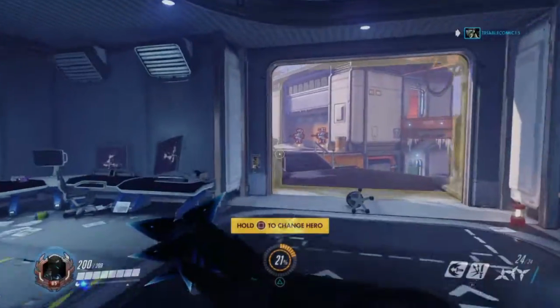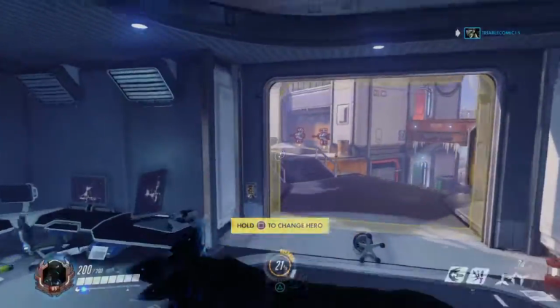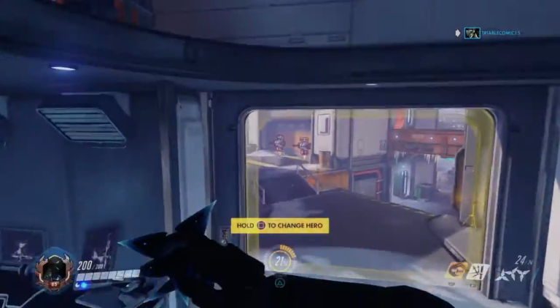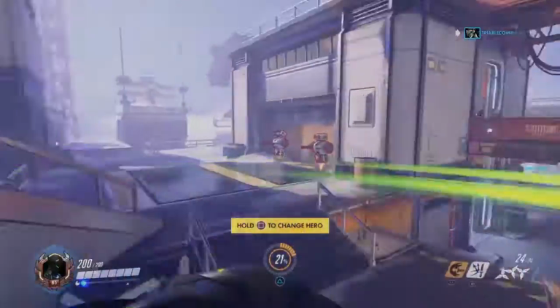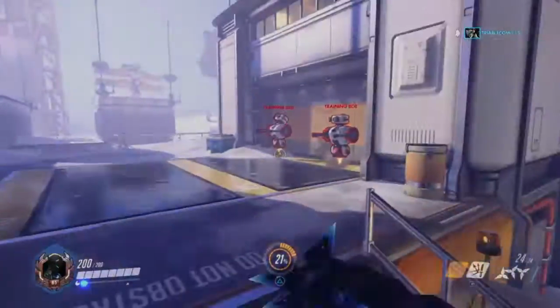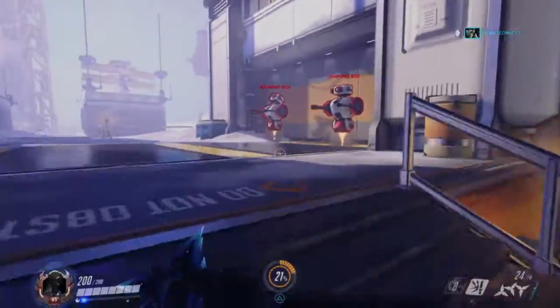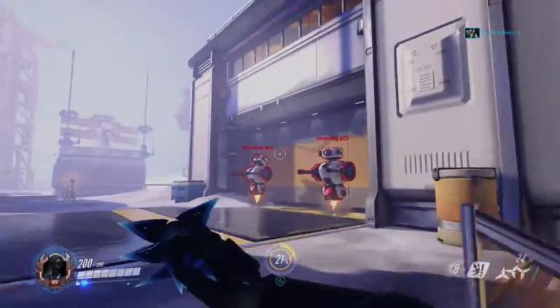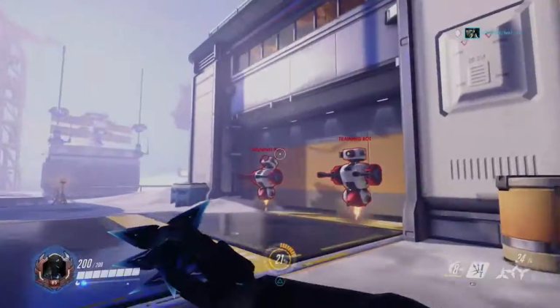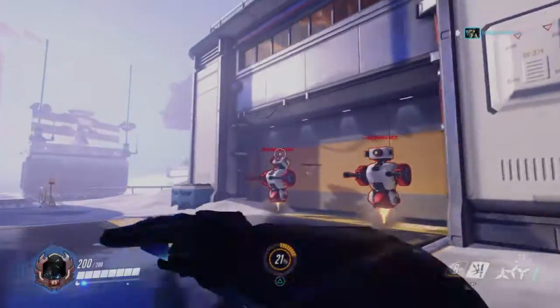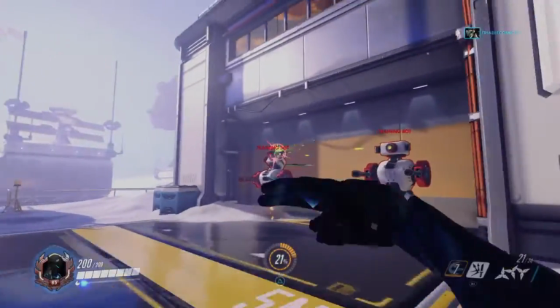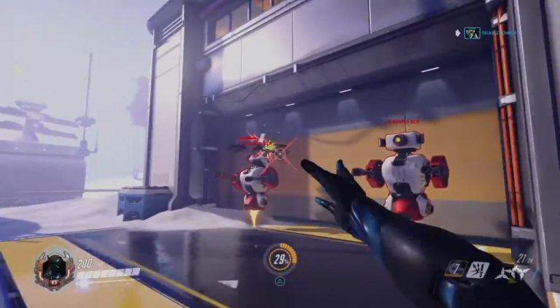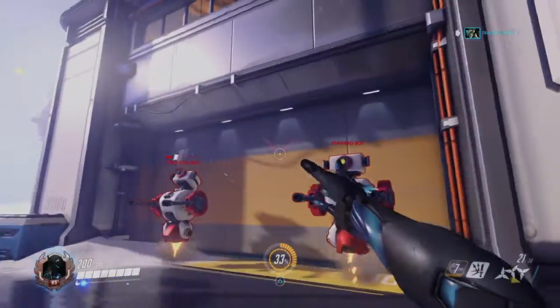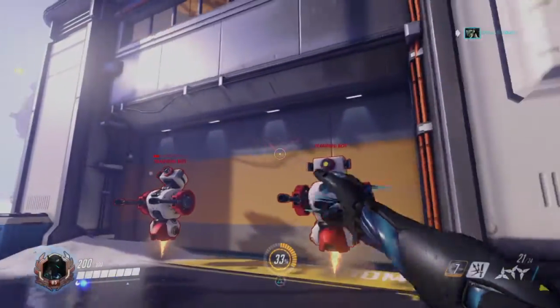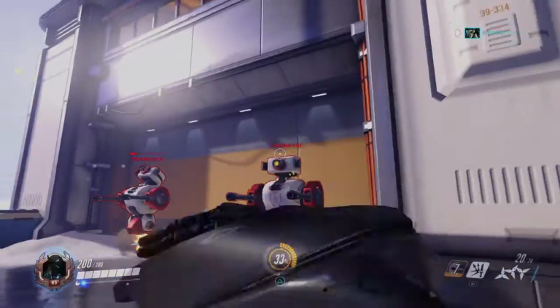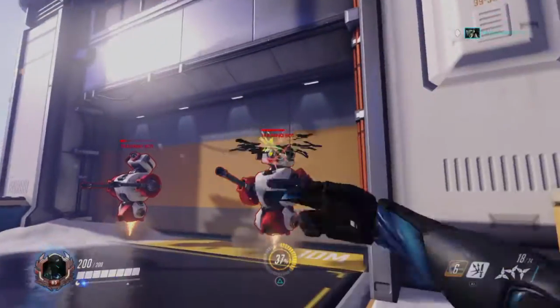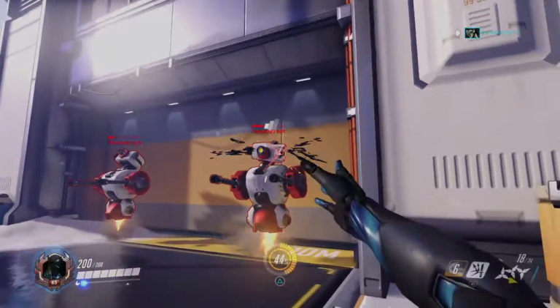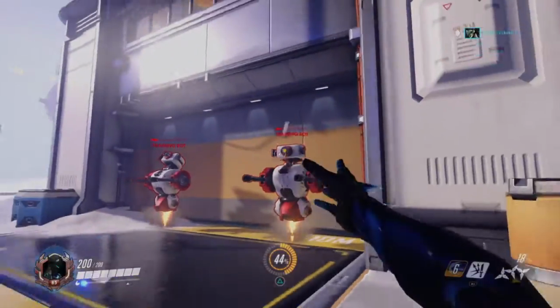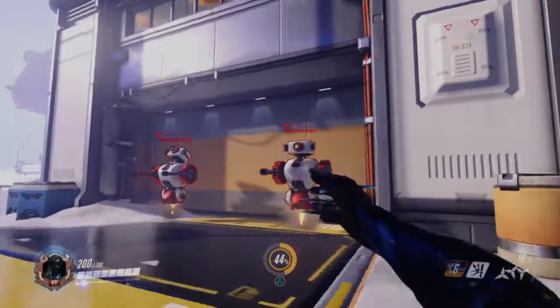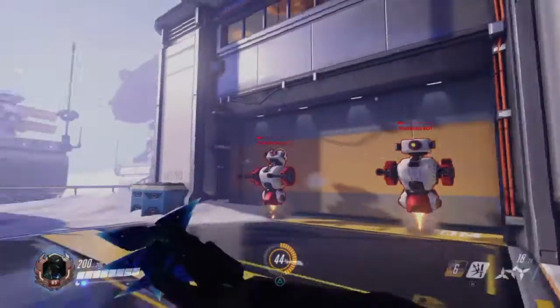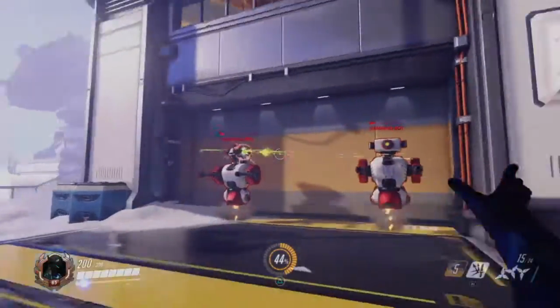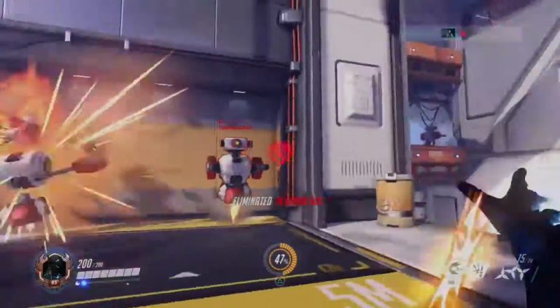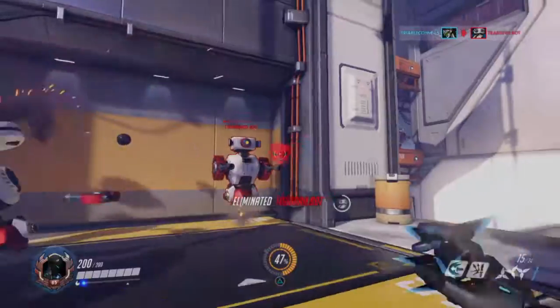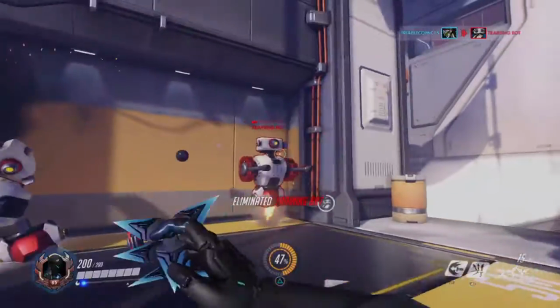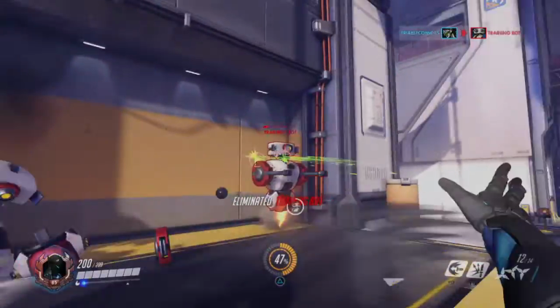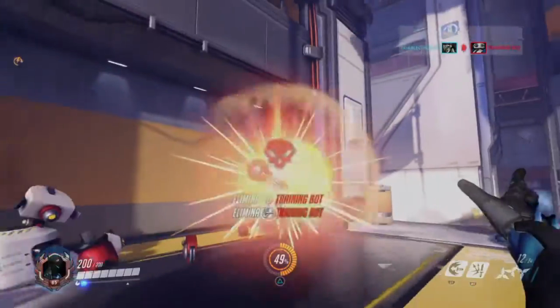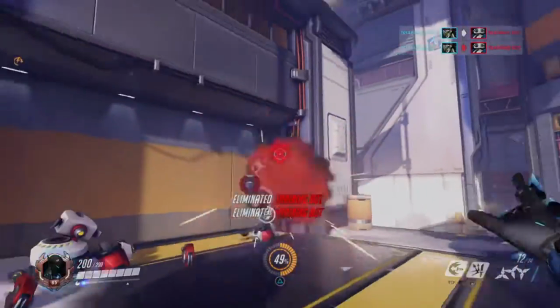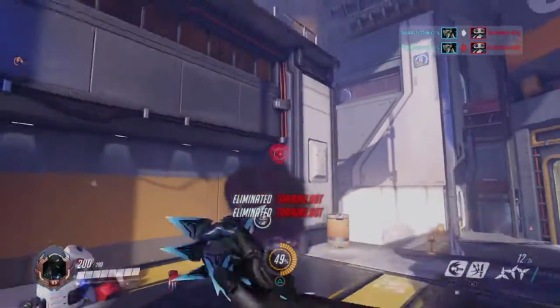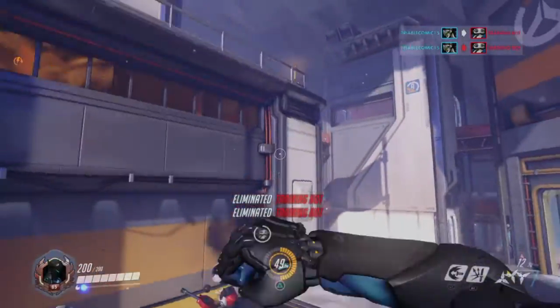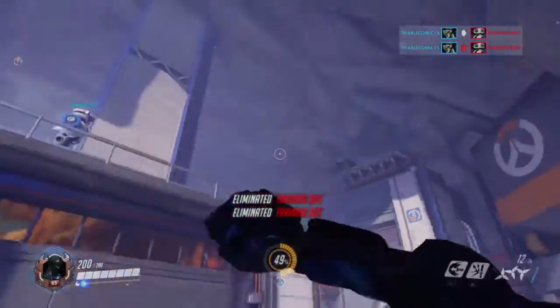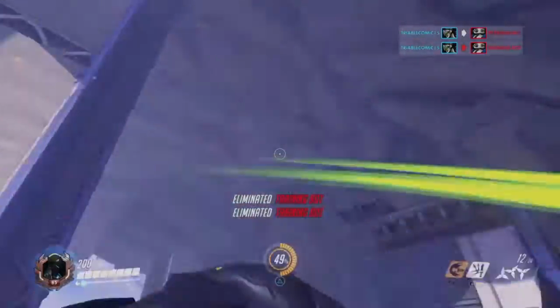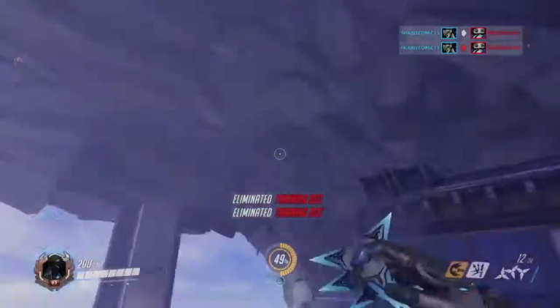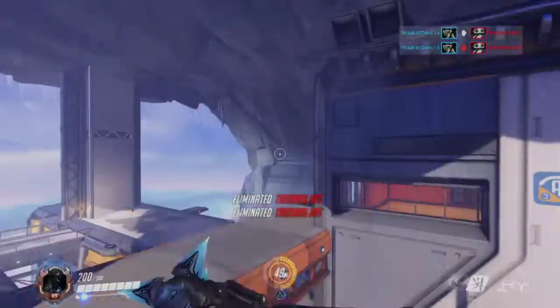Pretend nothing happened. Today I'm going to be showing you guys how to use Genji's ultimate properly.